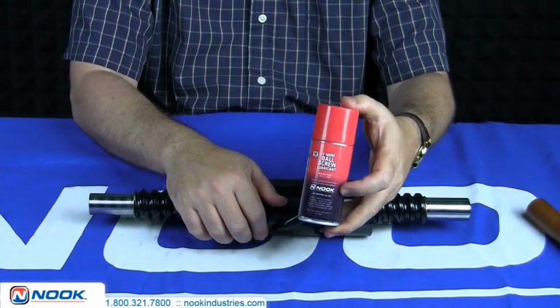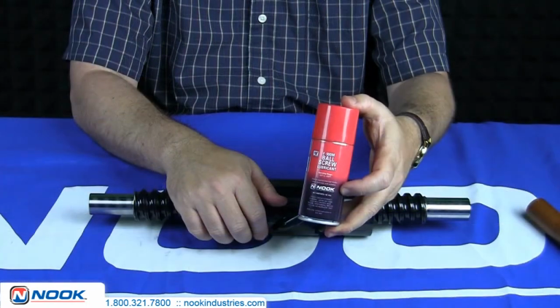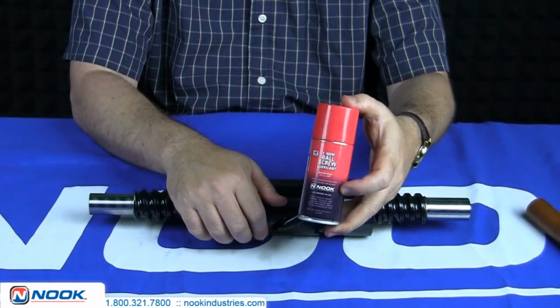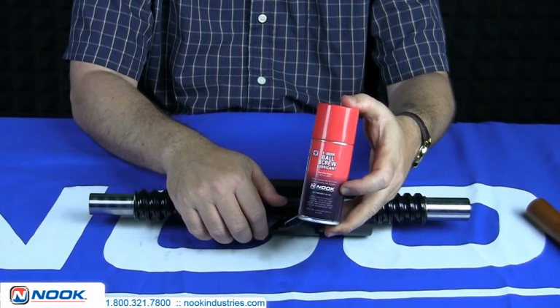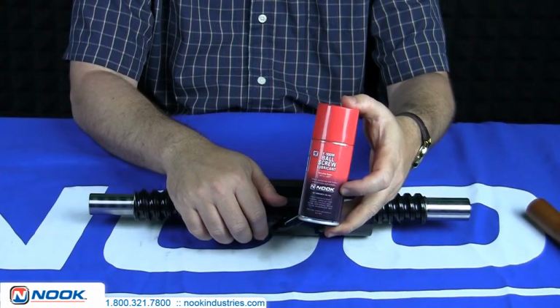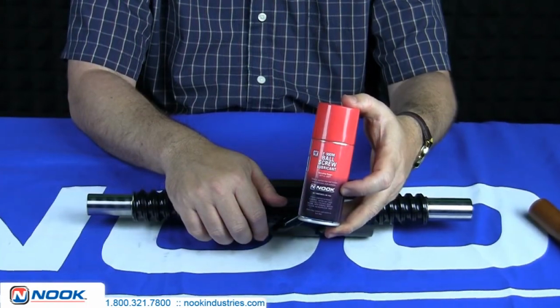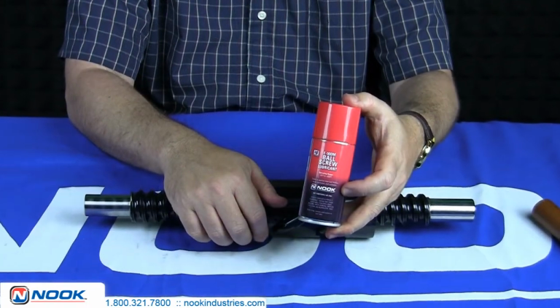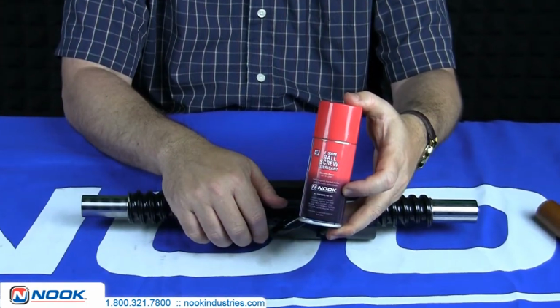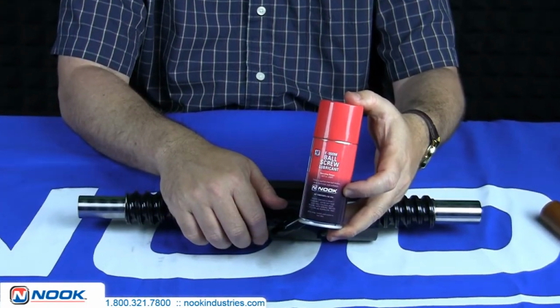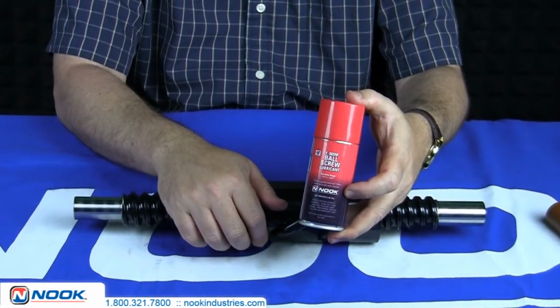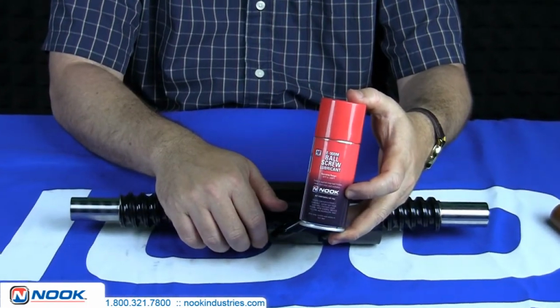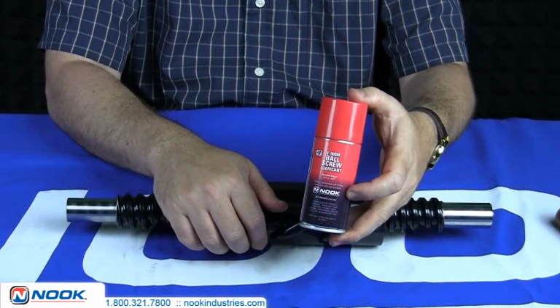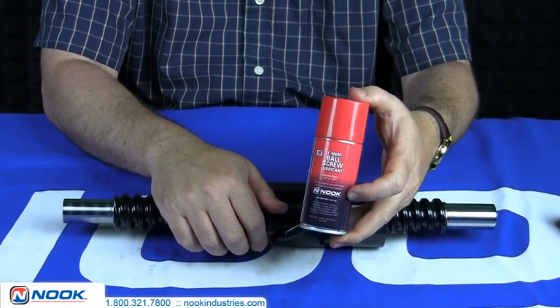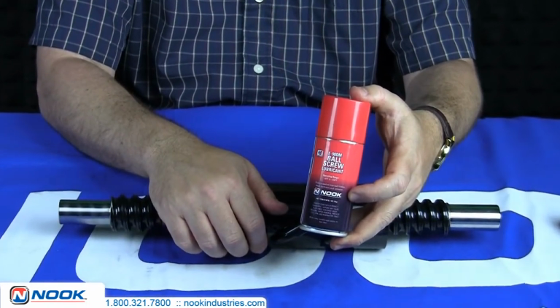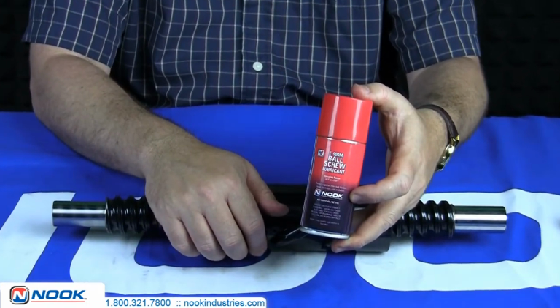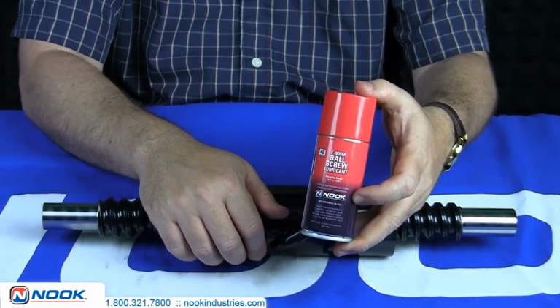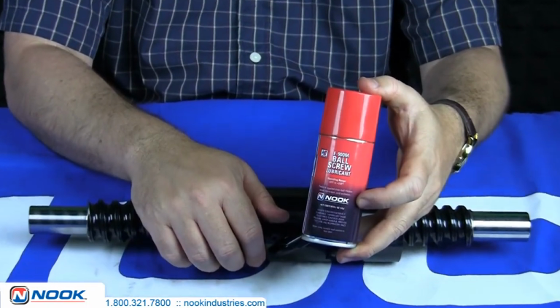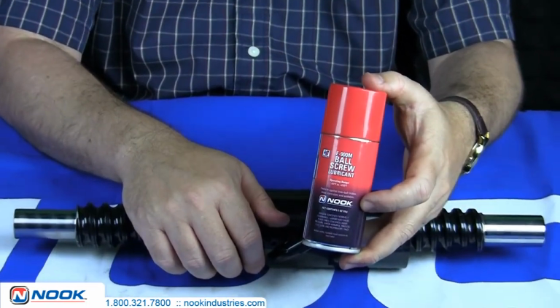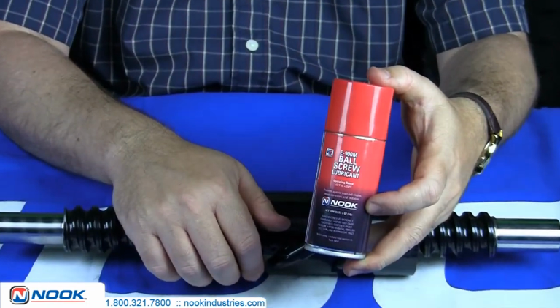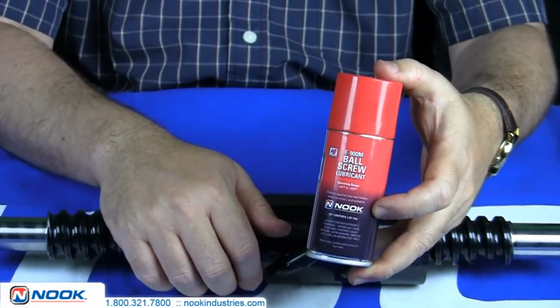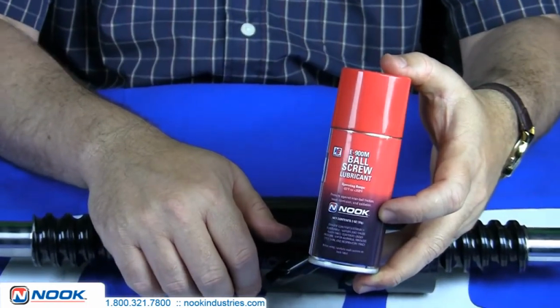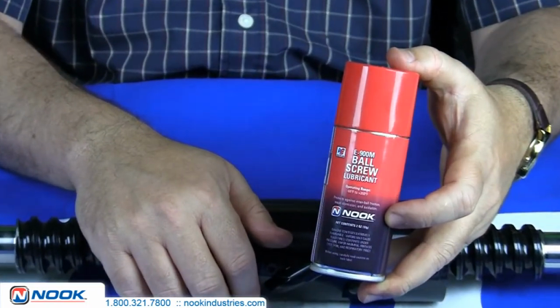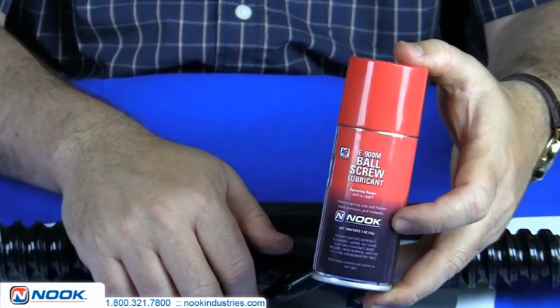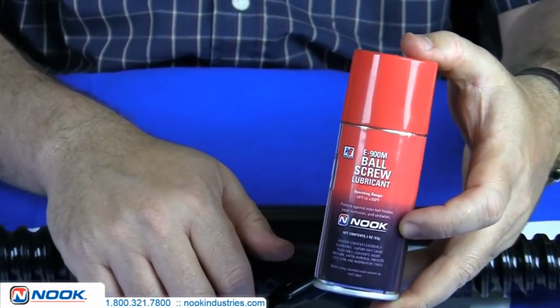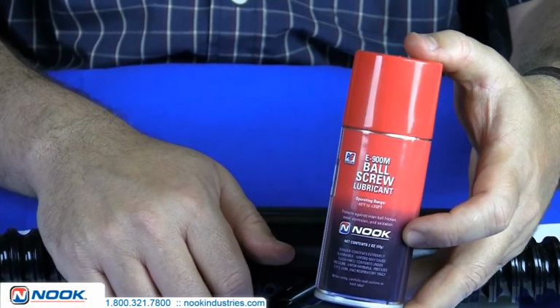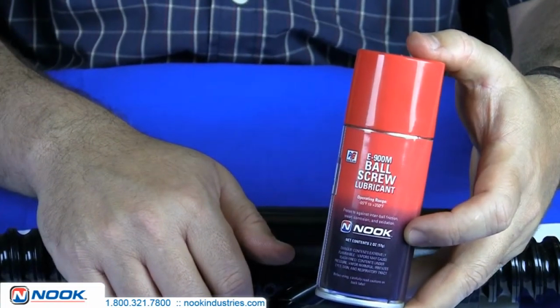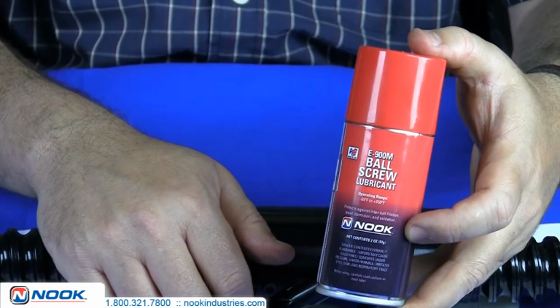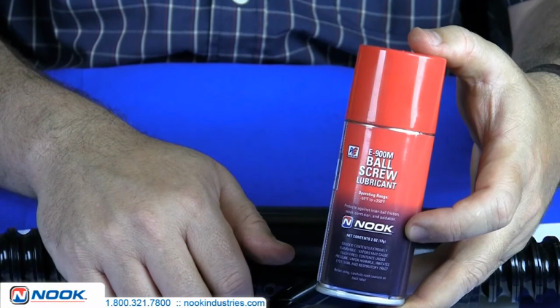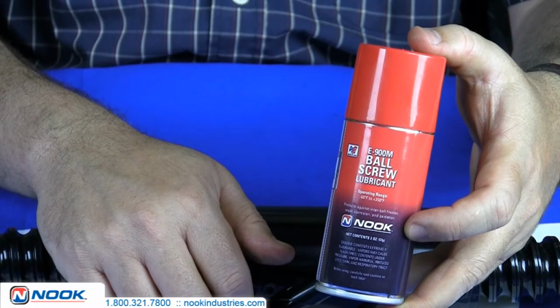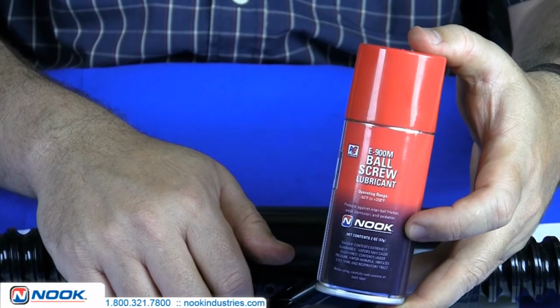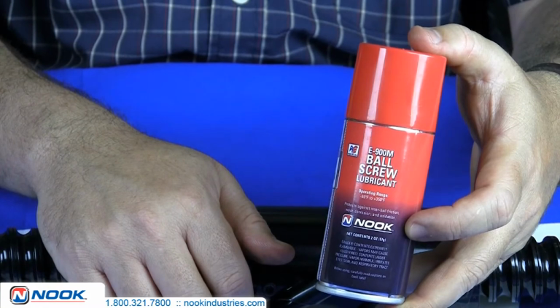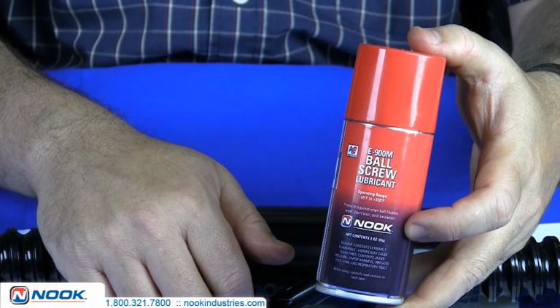For maximum ball bearing life, Nook Industries recommends Nook E900 Ball Screw Lubricant.